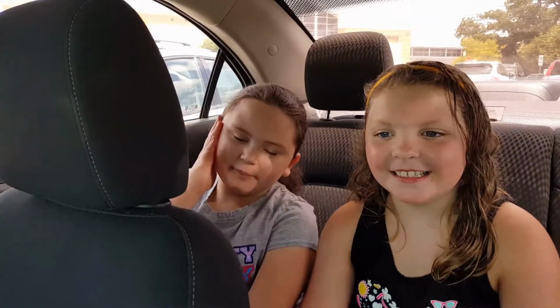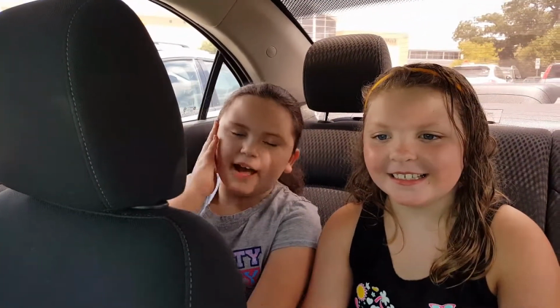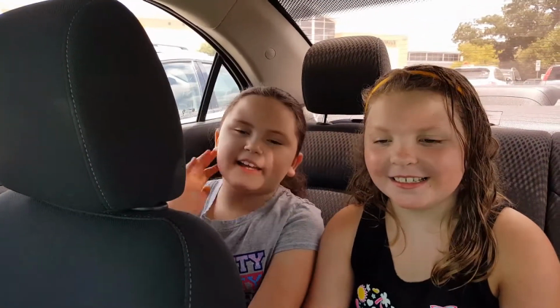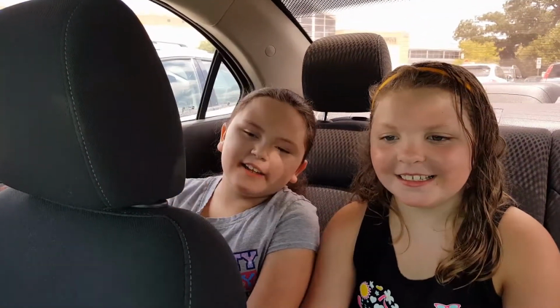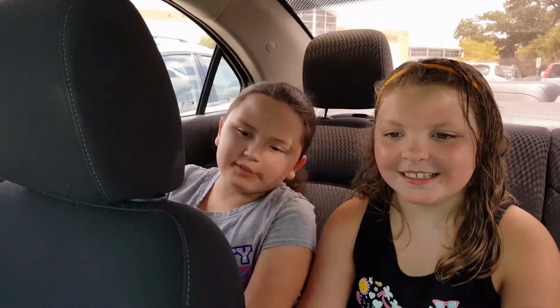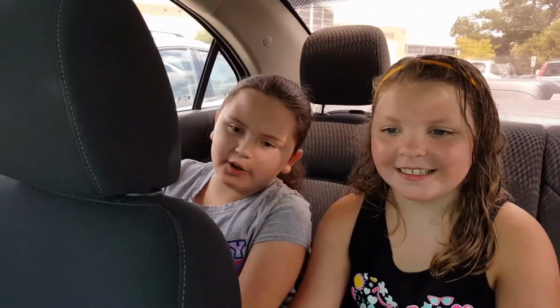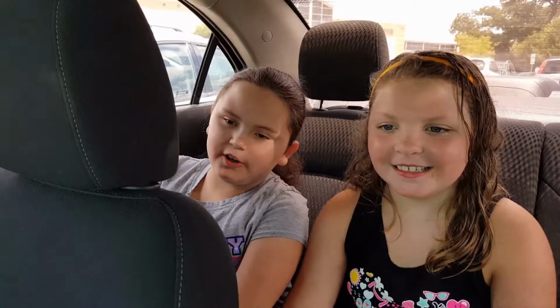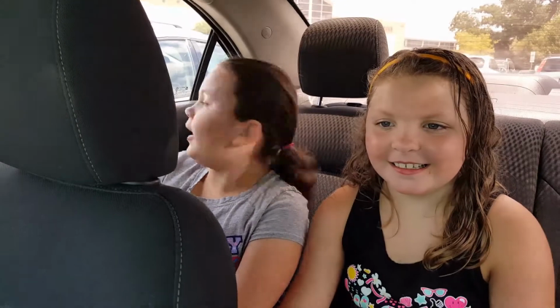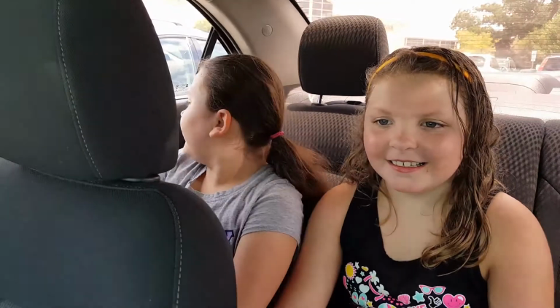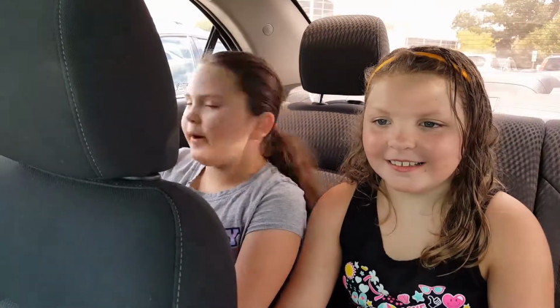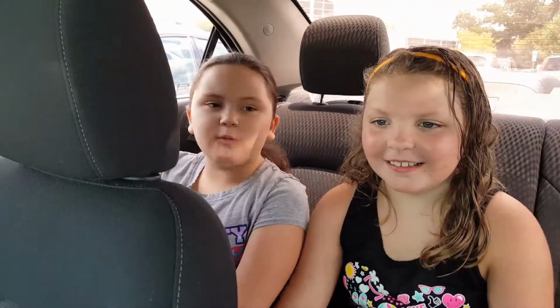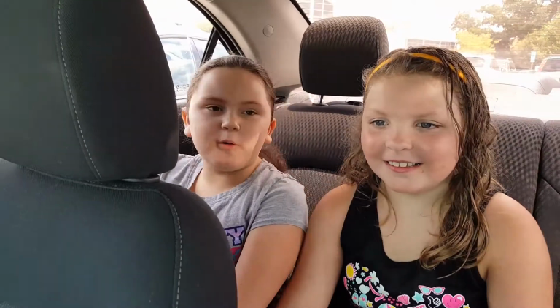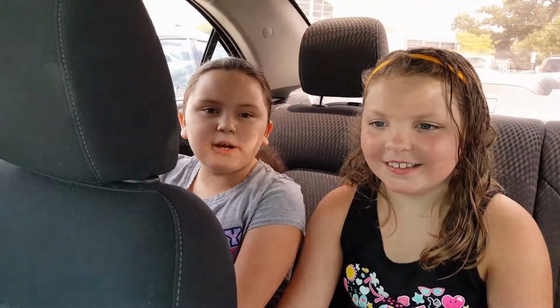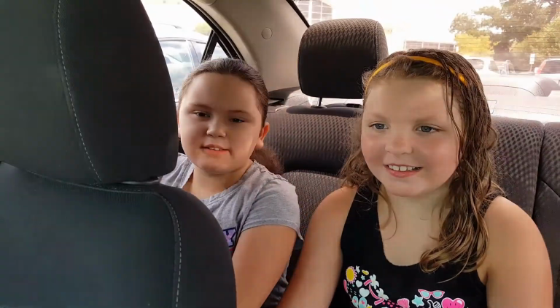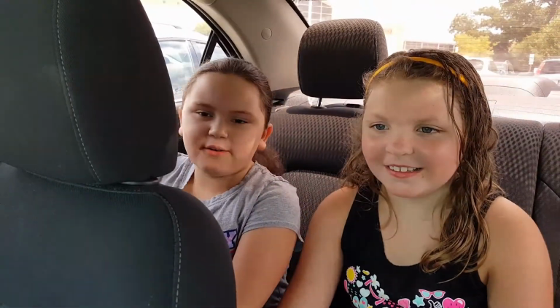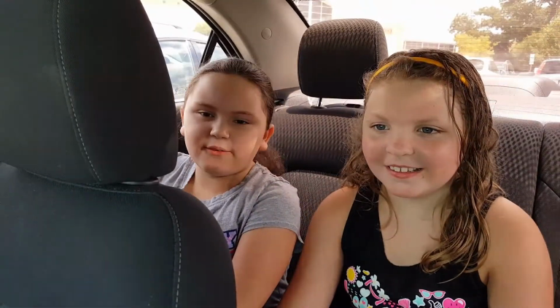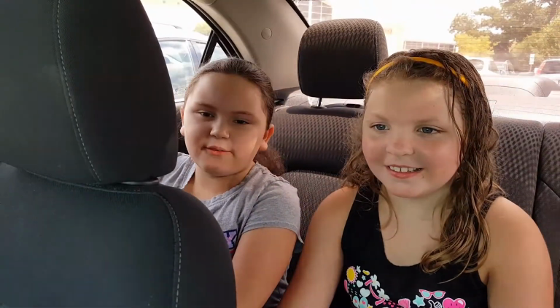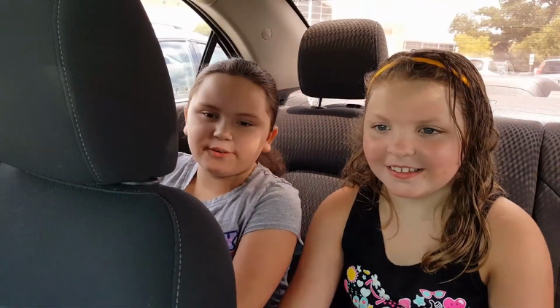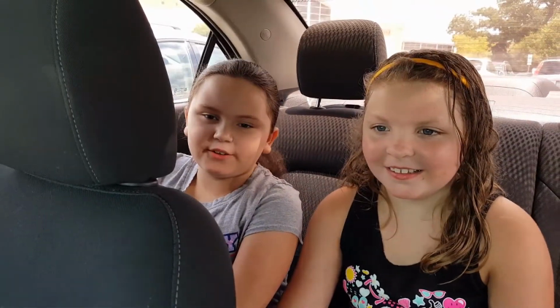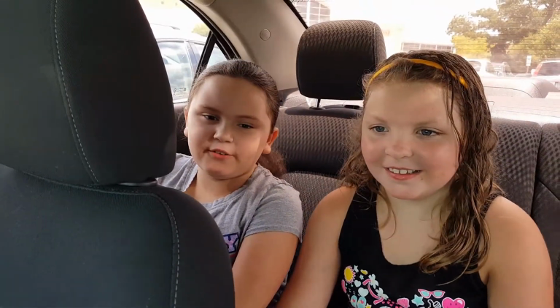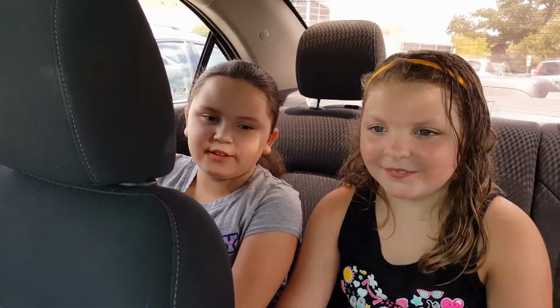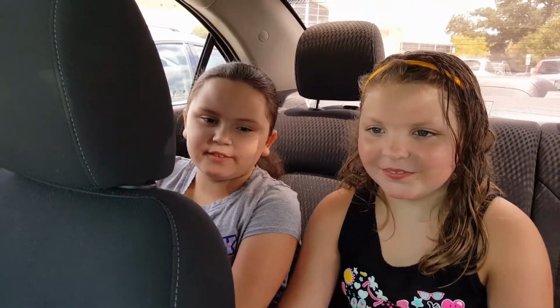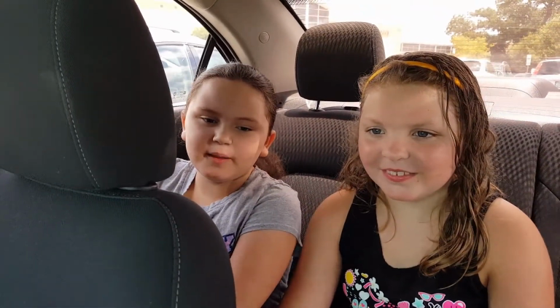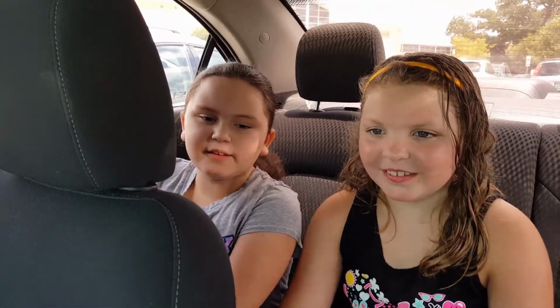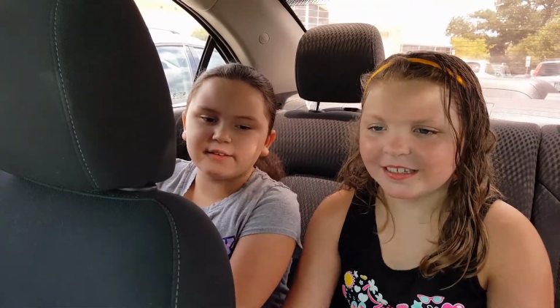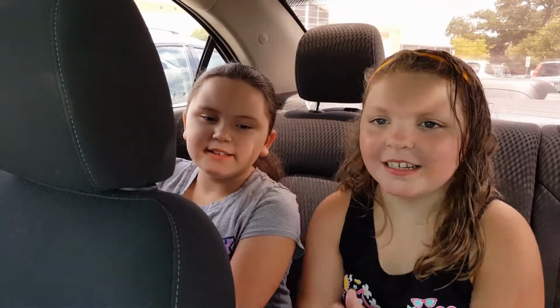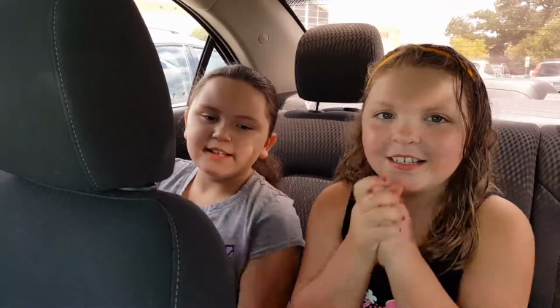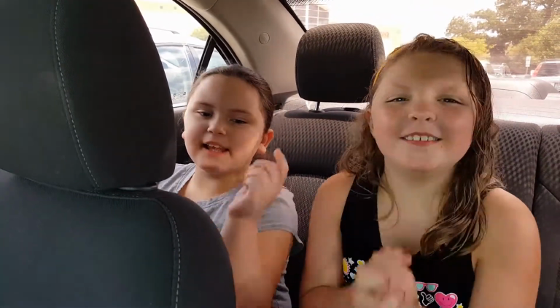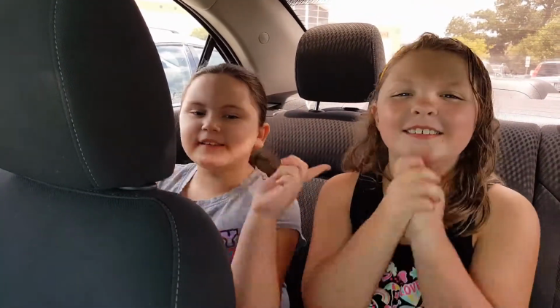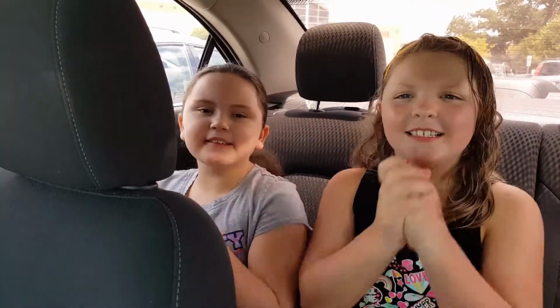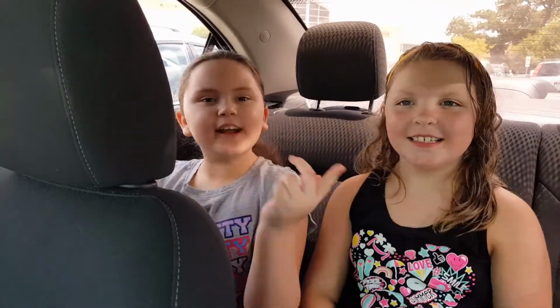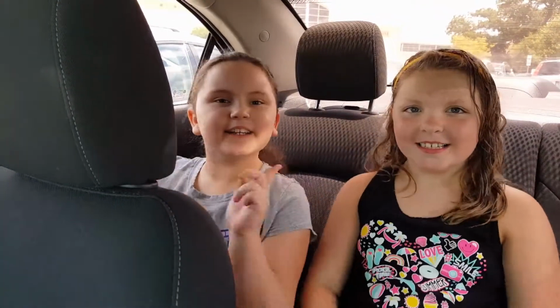Hi guys, we're at Walmart, so we're going to go get our supplies. Let's get started!